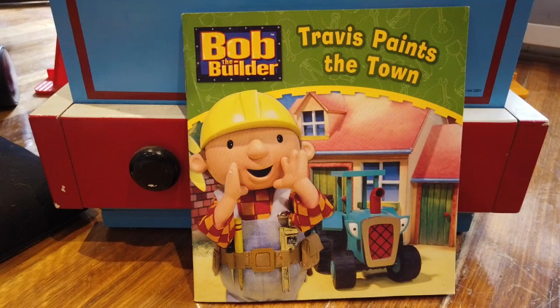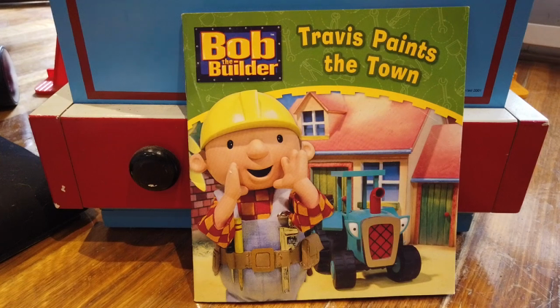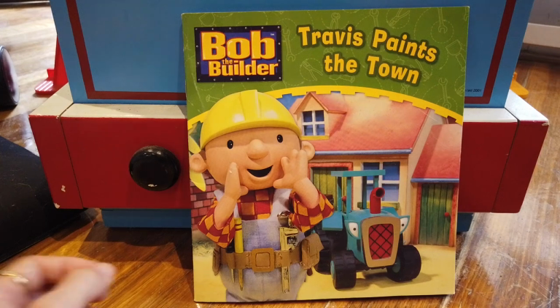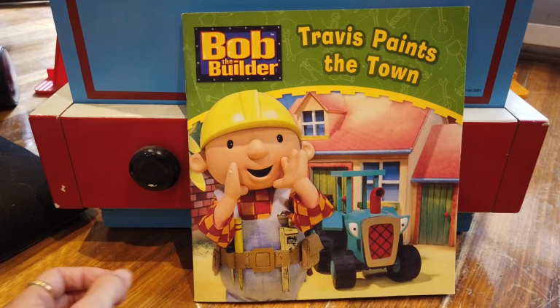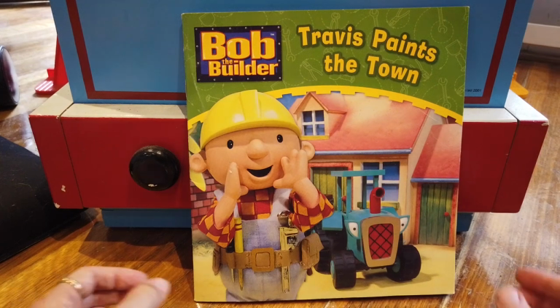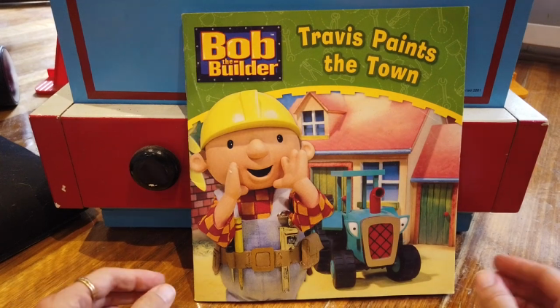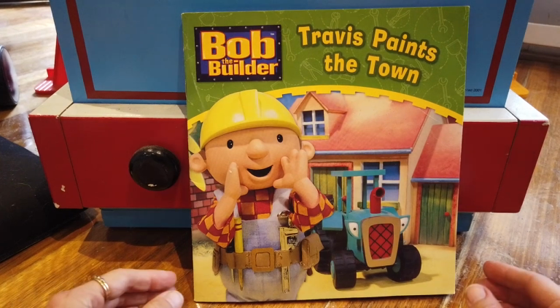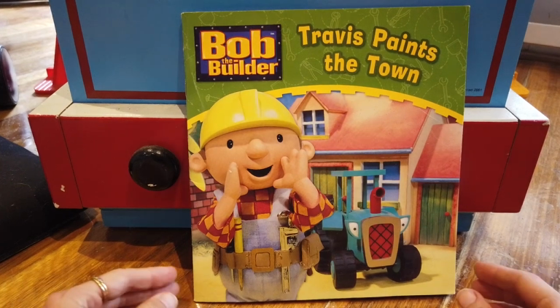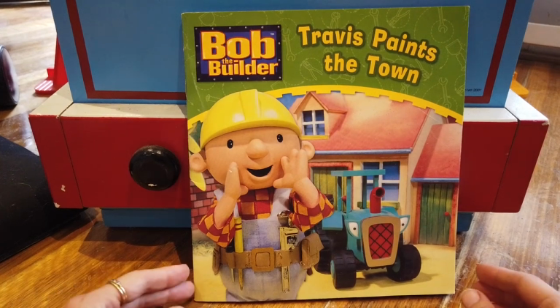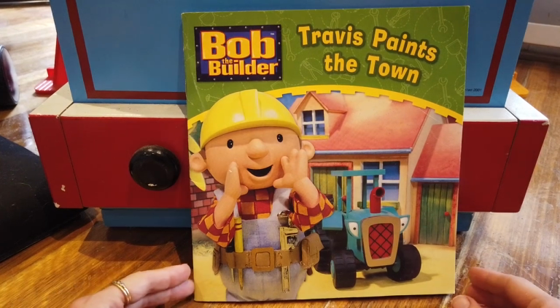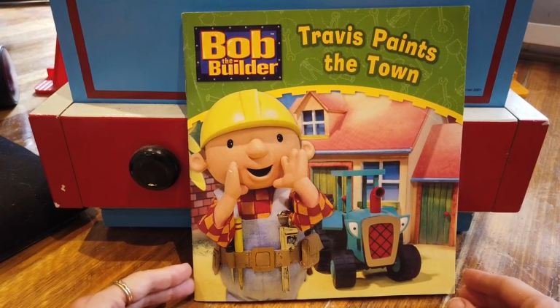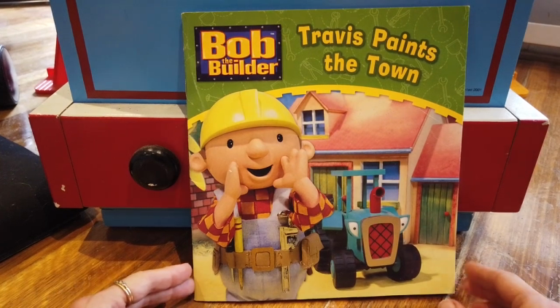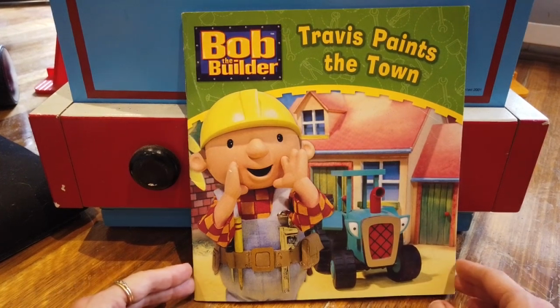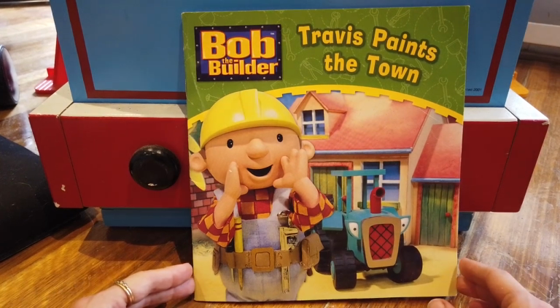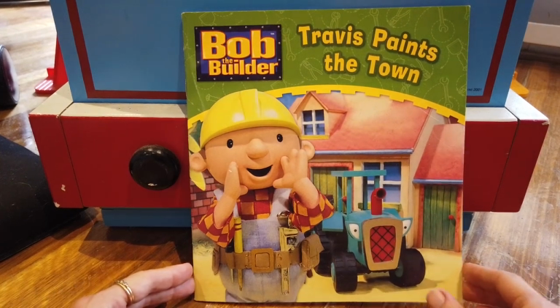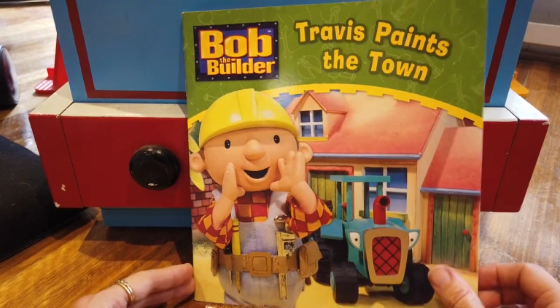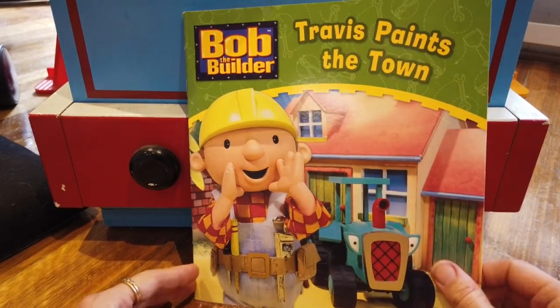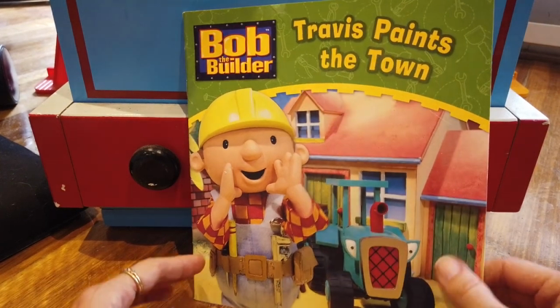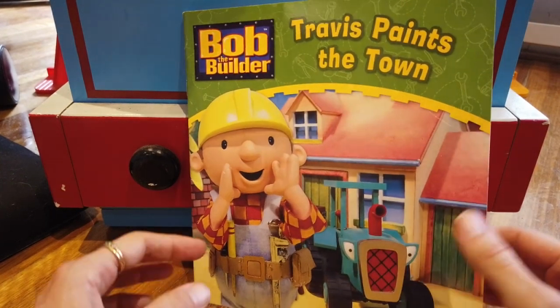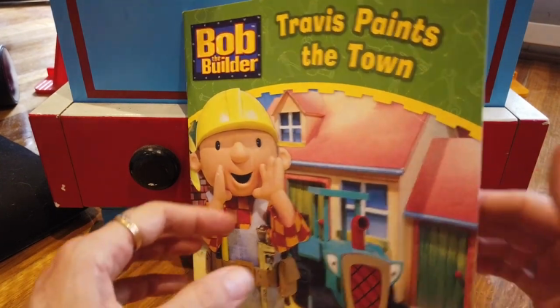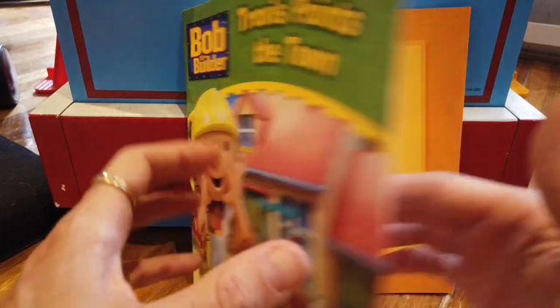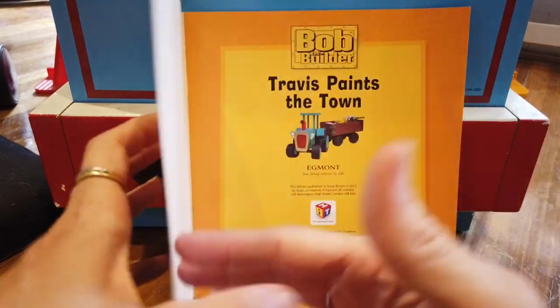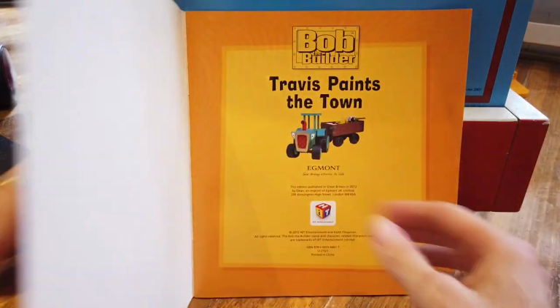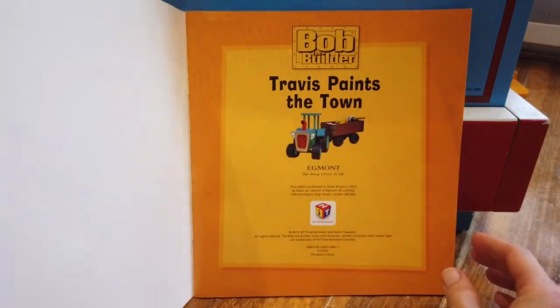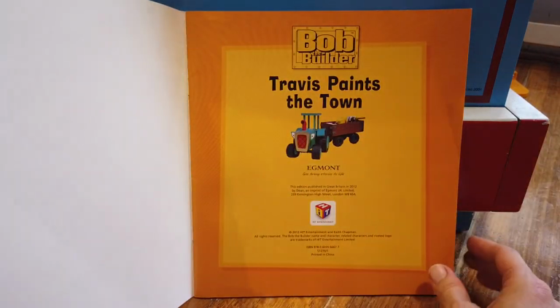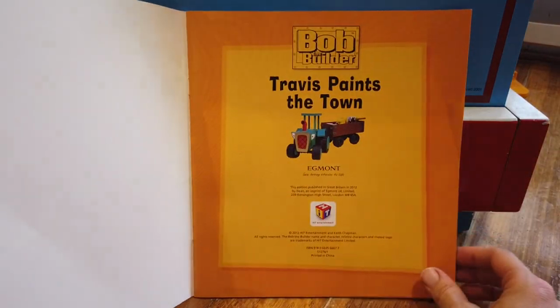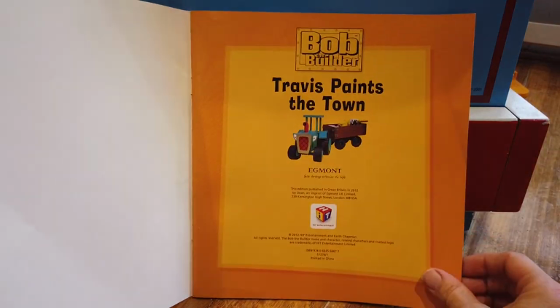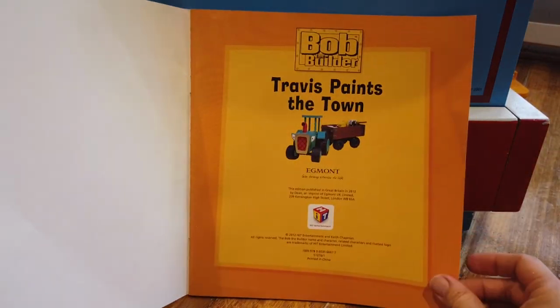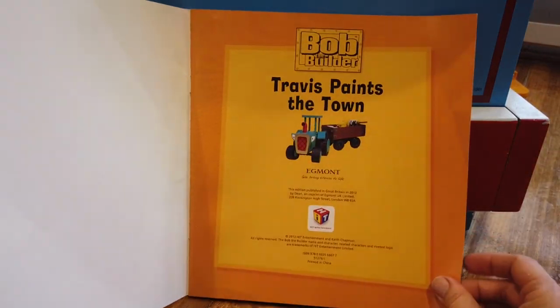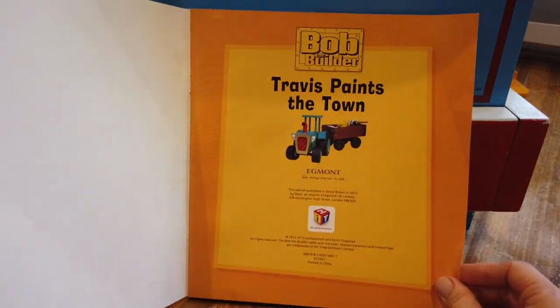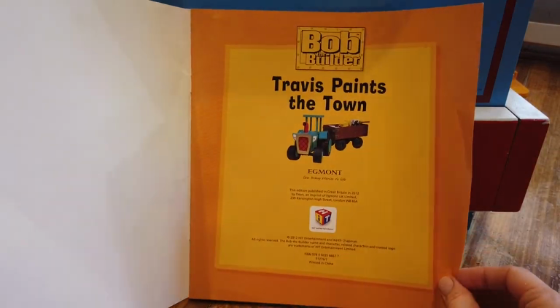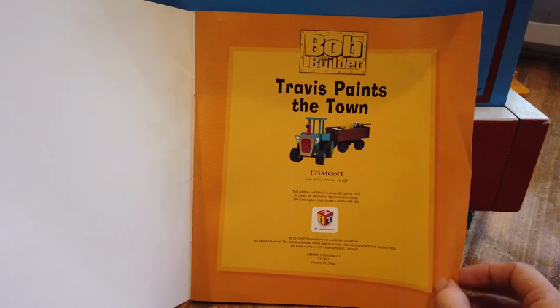Travis Paints the Town, a Bob the Builder book, read by Books for Kids by Flying Dragons.